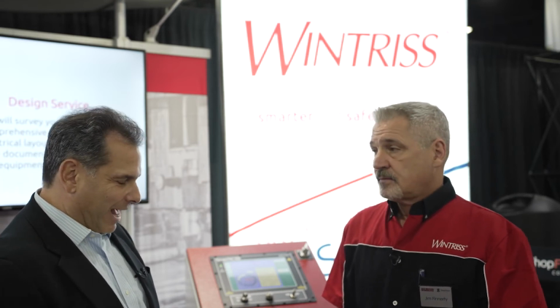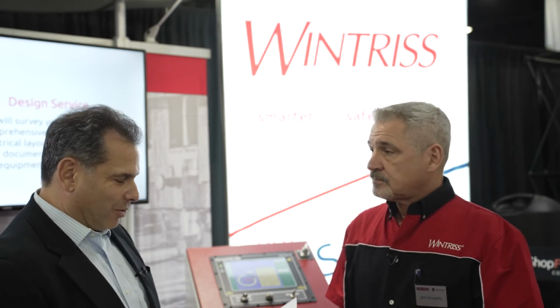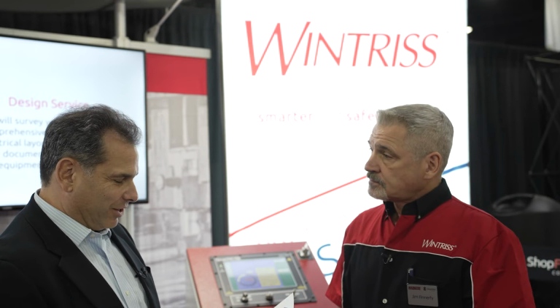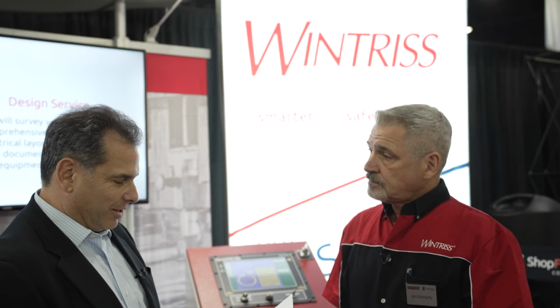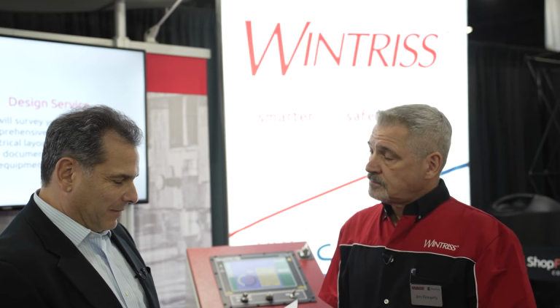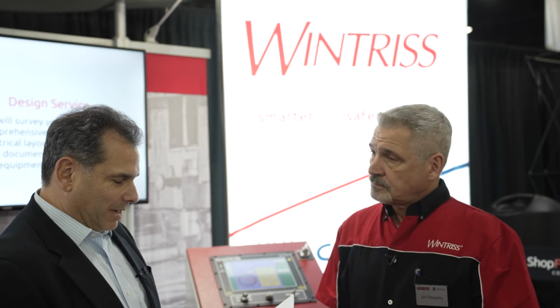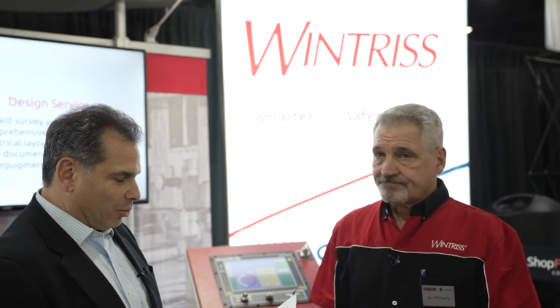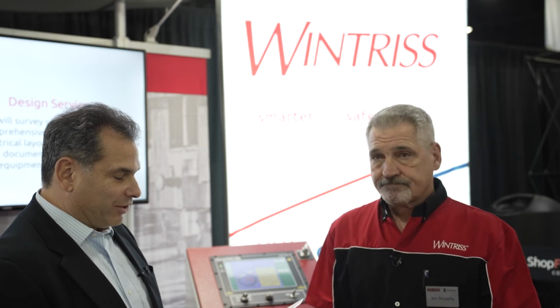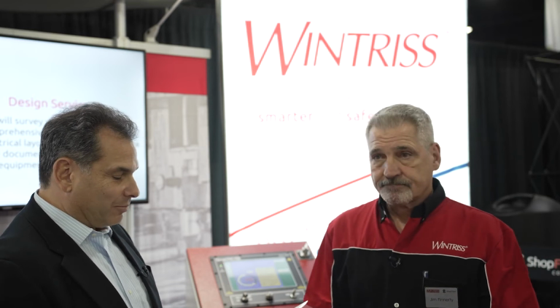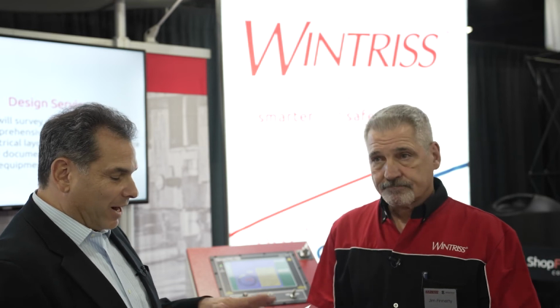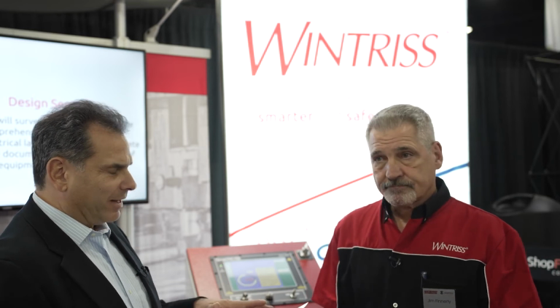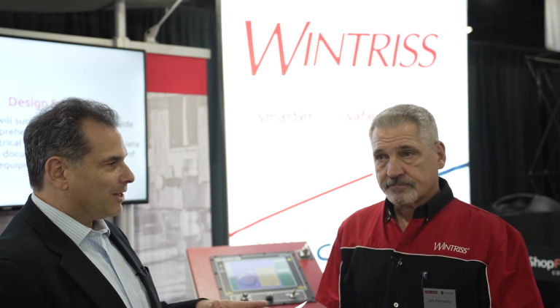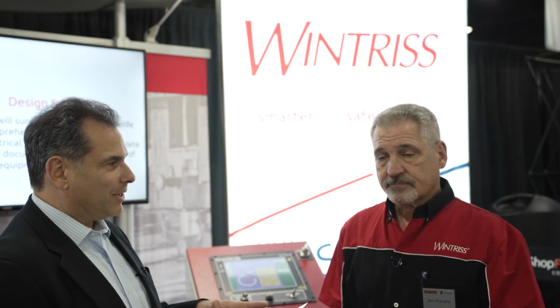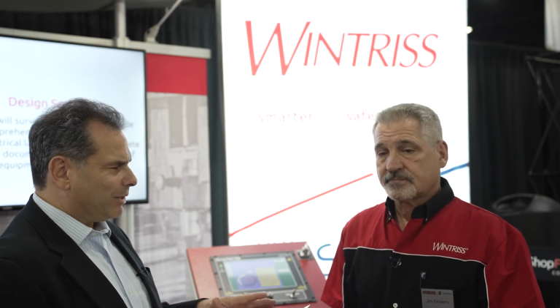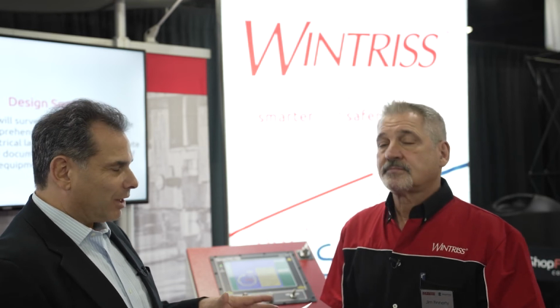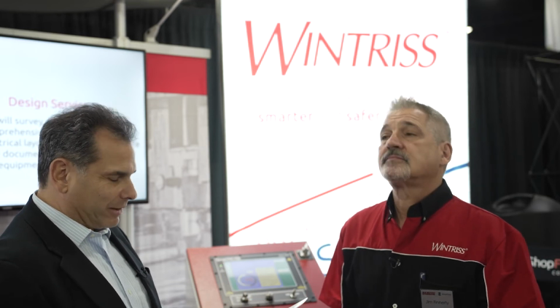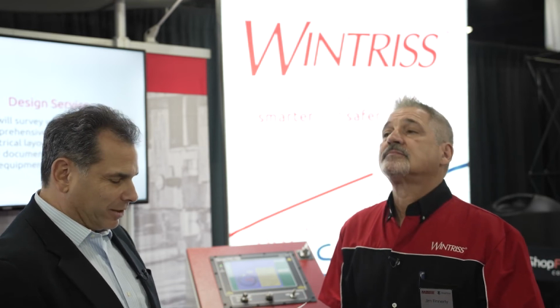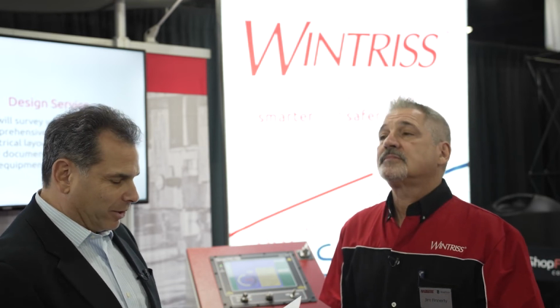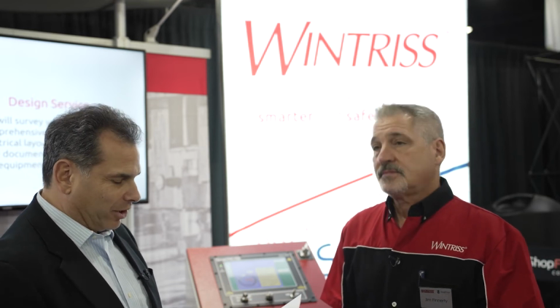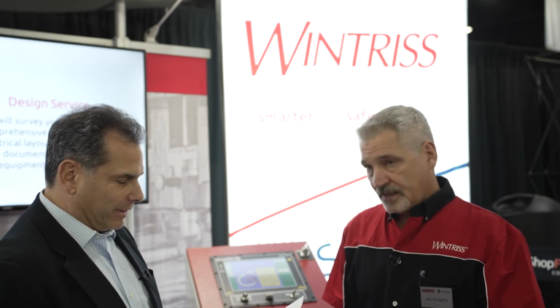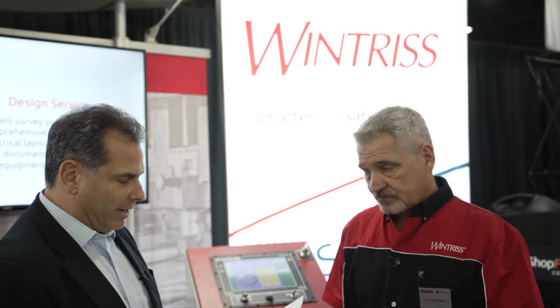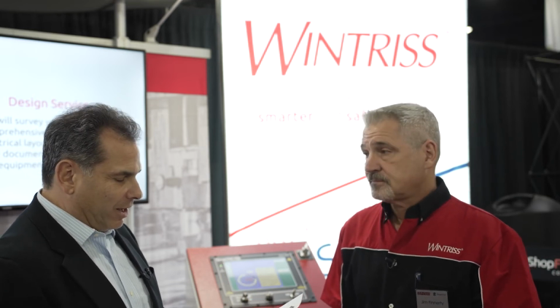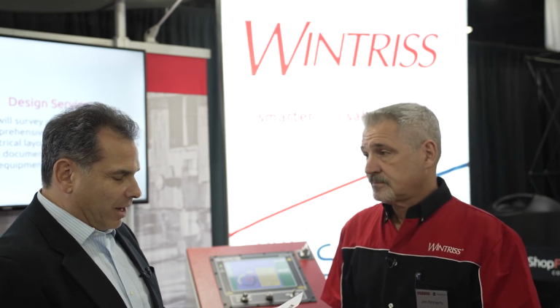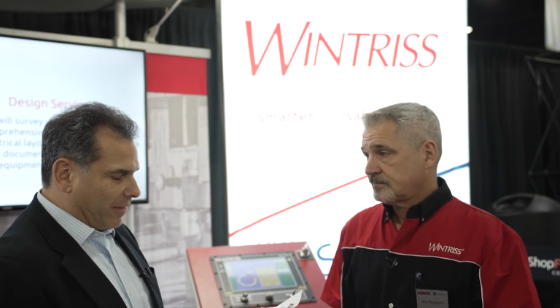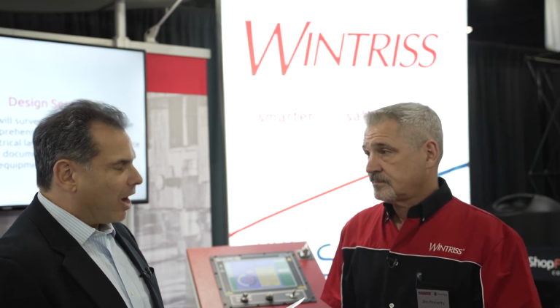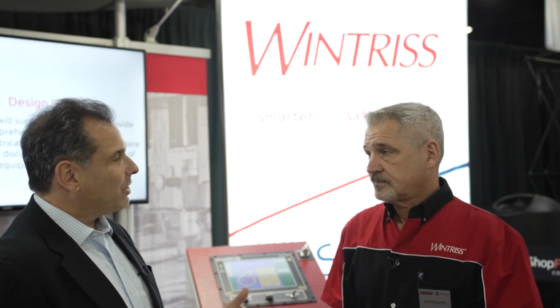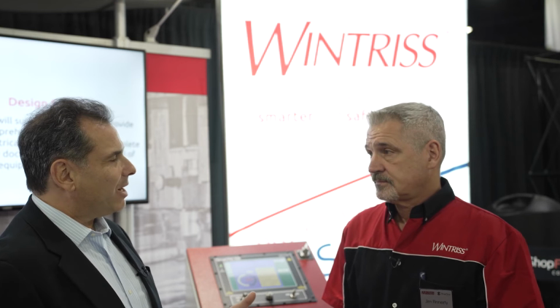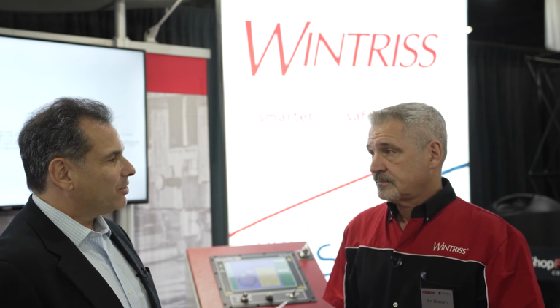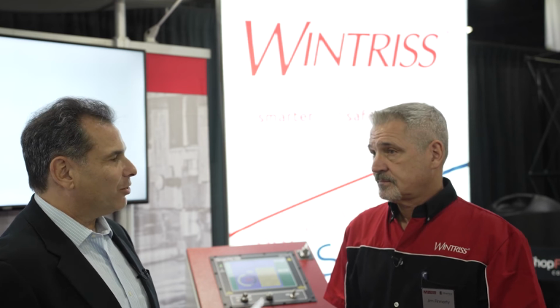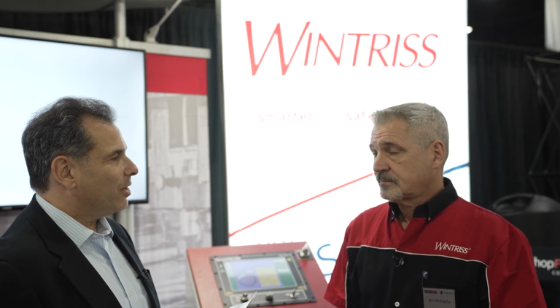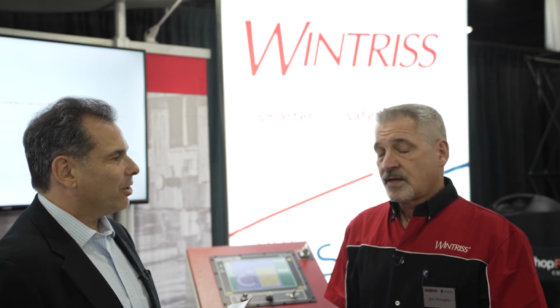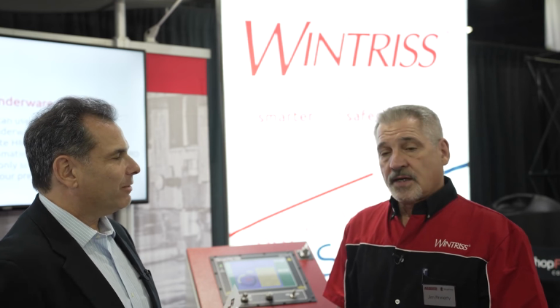Last question, Jim: recent product enhancements that are helping stampers improve their productivity.